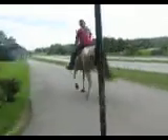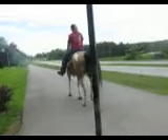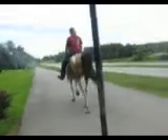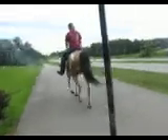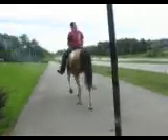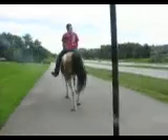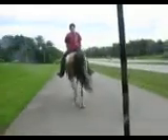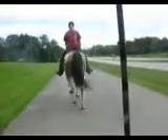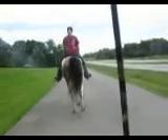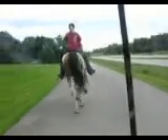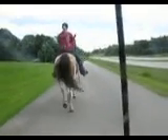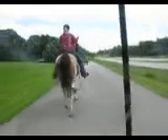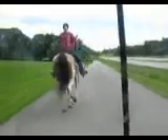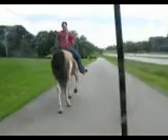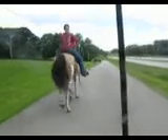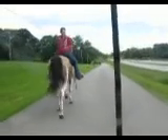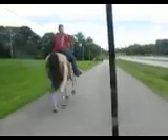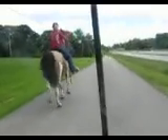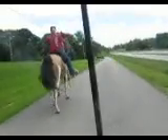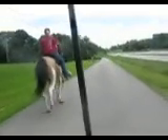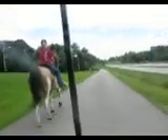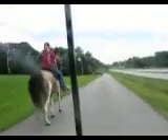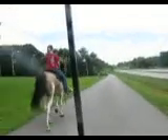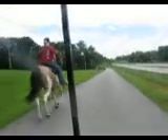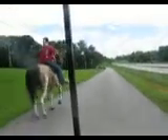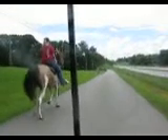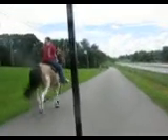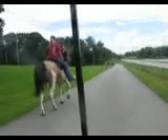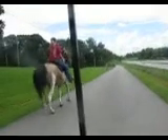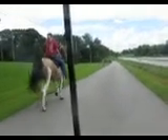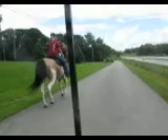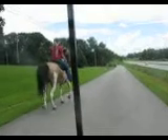We're down on the four-lane highway. We ride all of our horses on the highway down here. There's very much traffic — she's traffic broke.